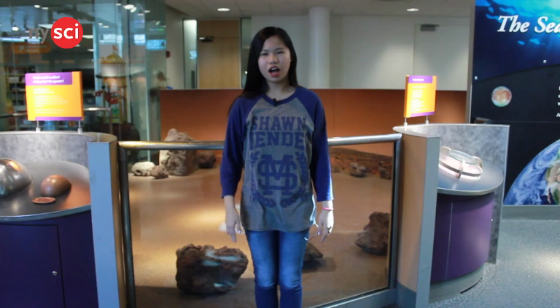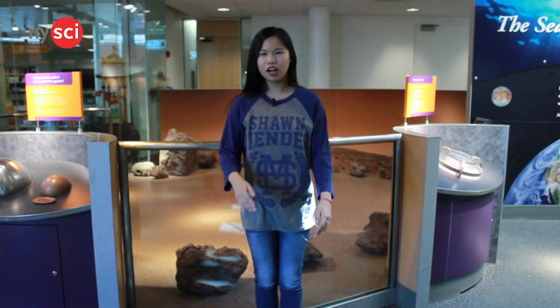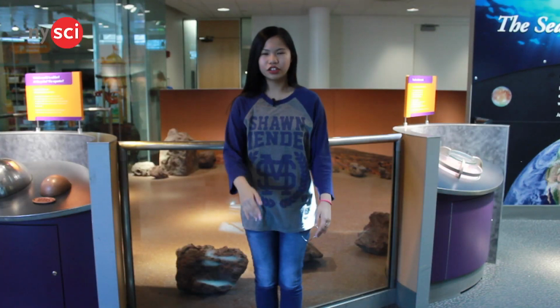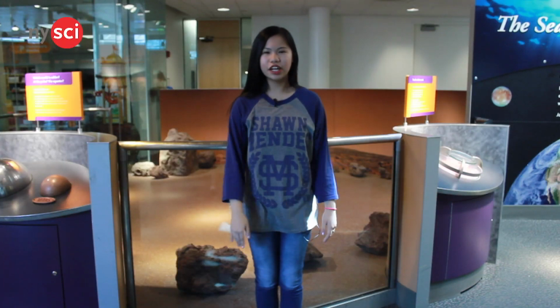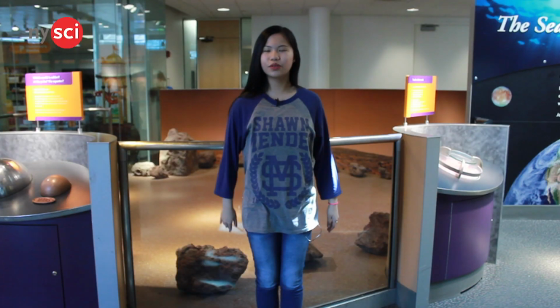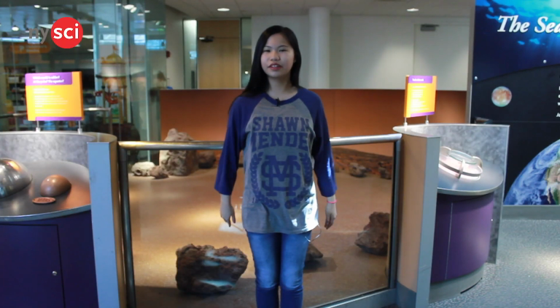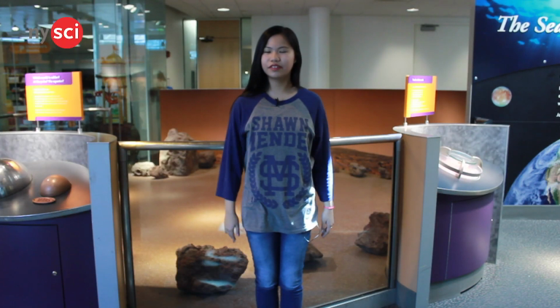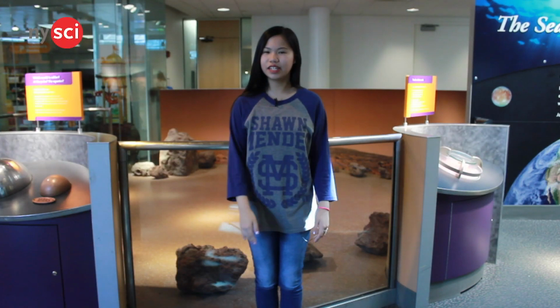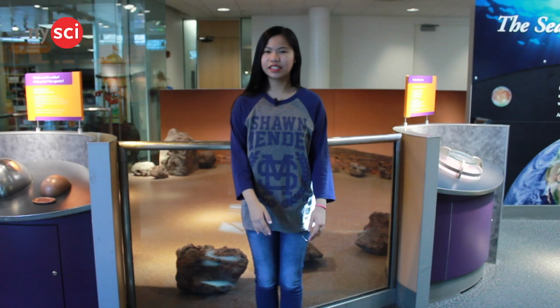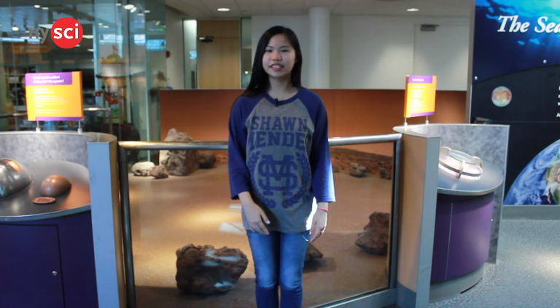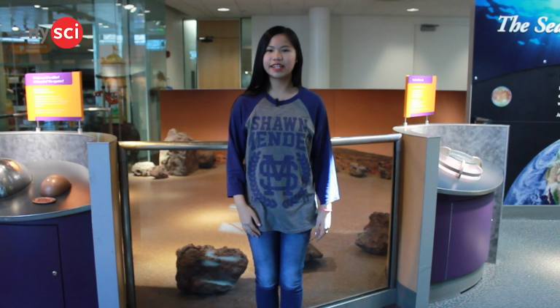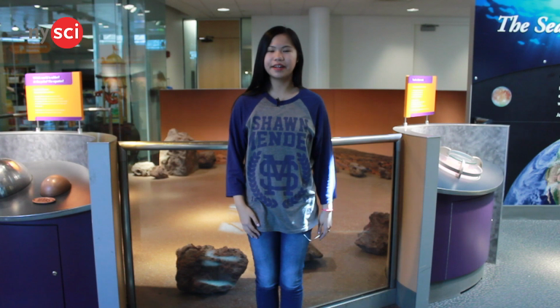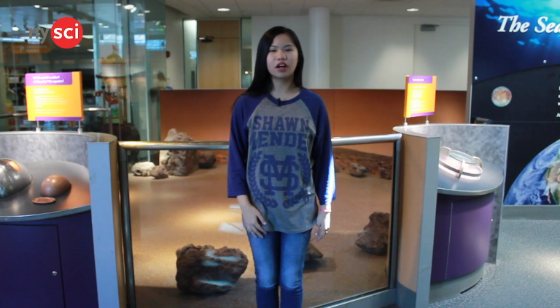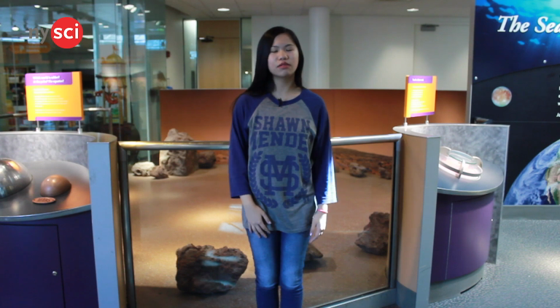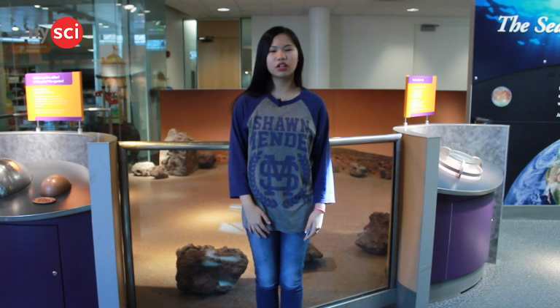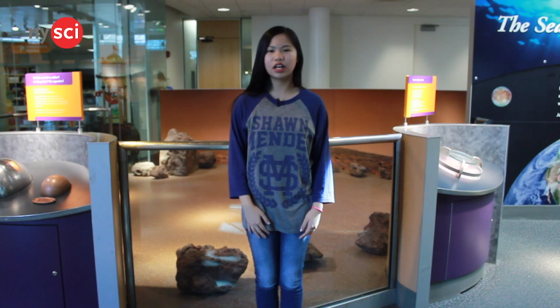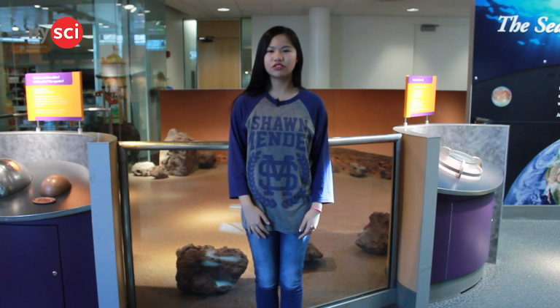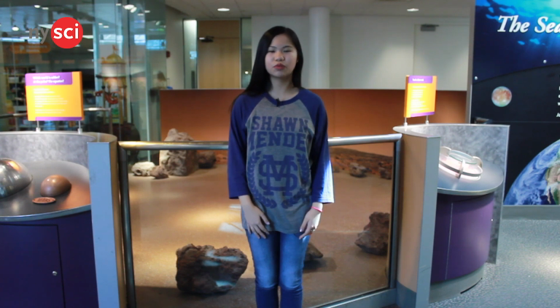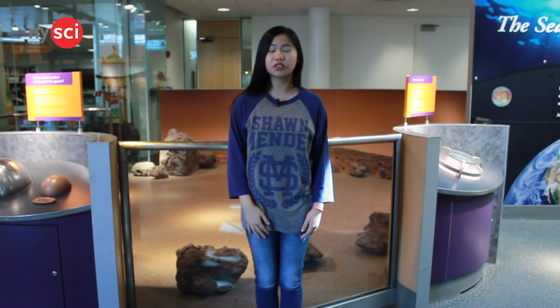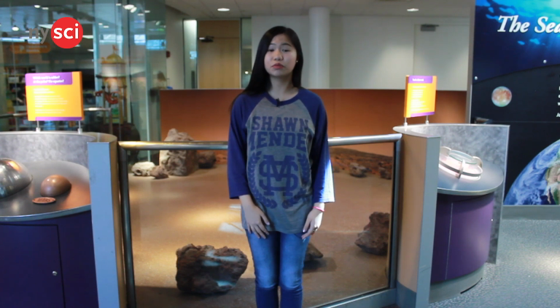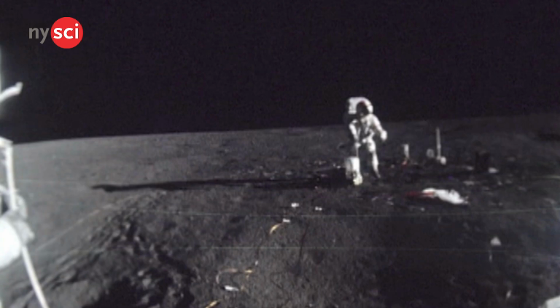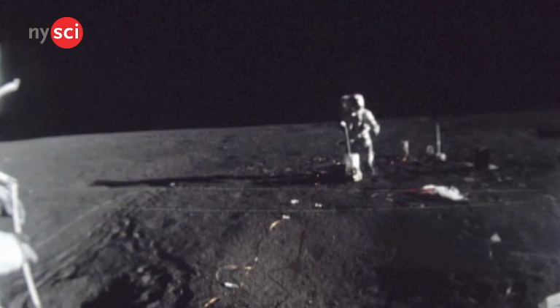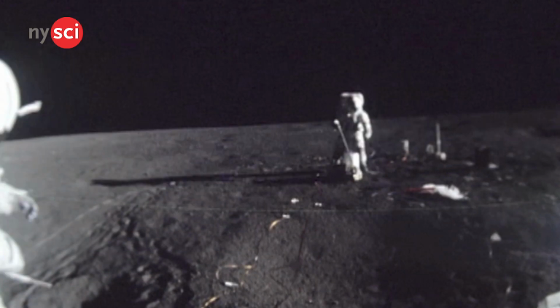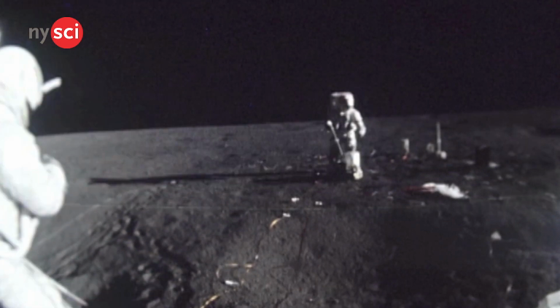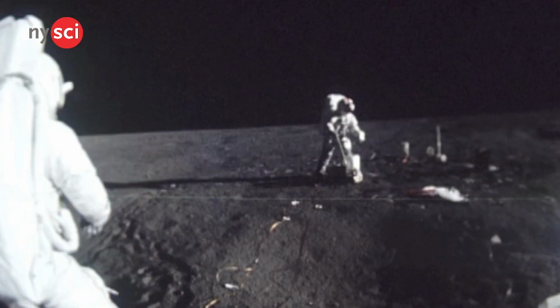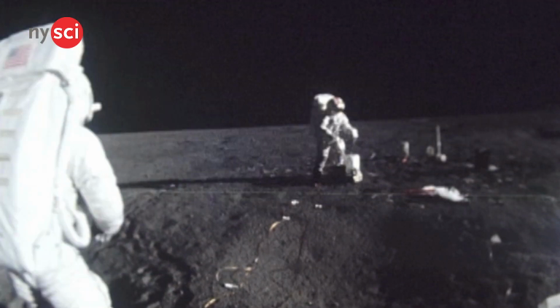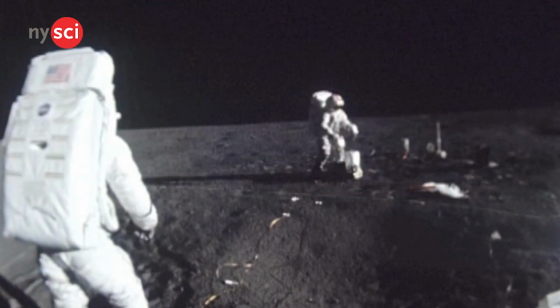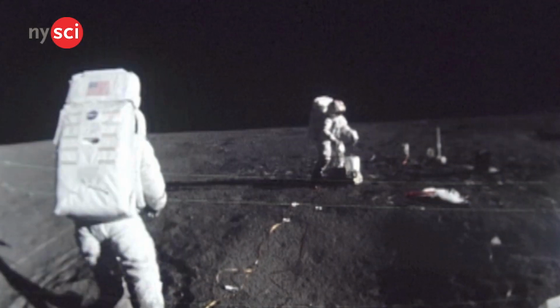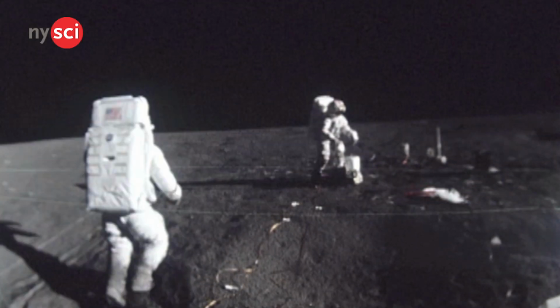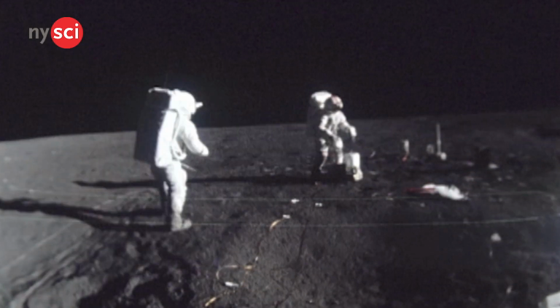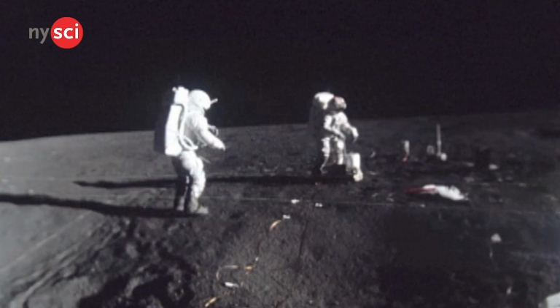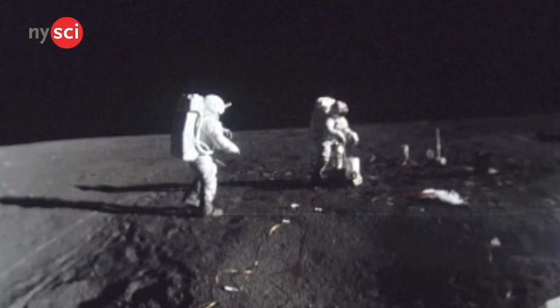On July 20th, 1969, Armstrong and Aldrin walked on the moon's surface and were the first humans to ever do so.